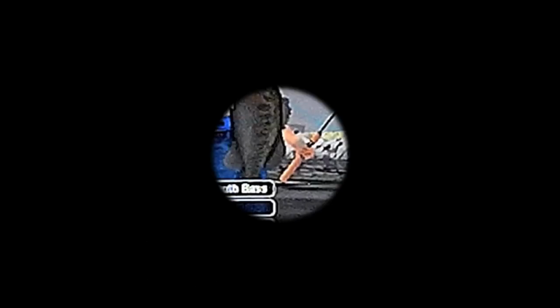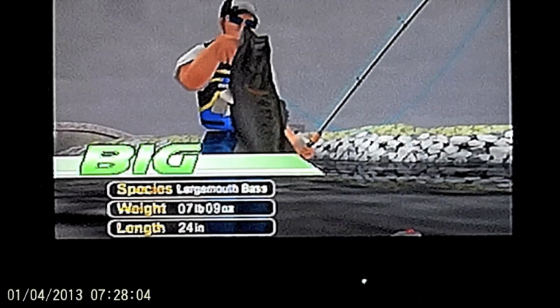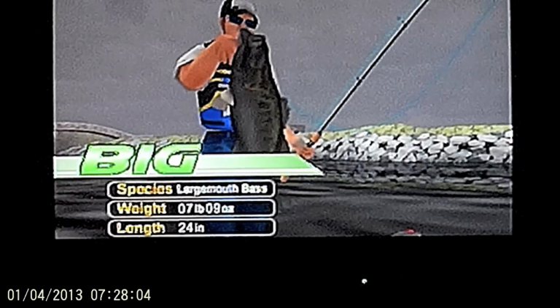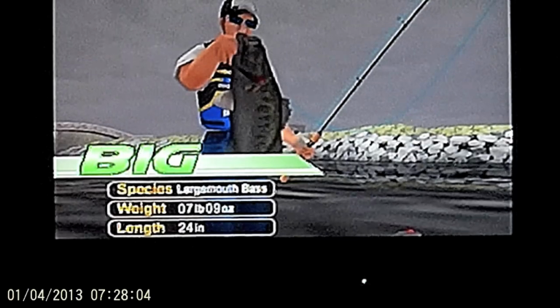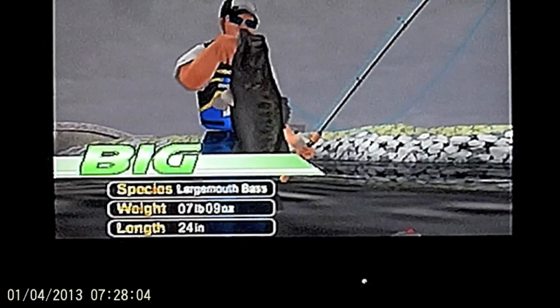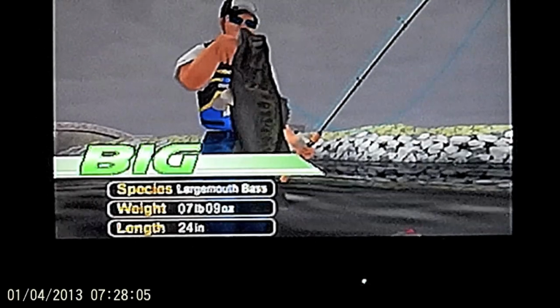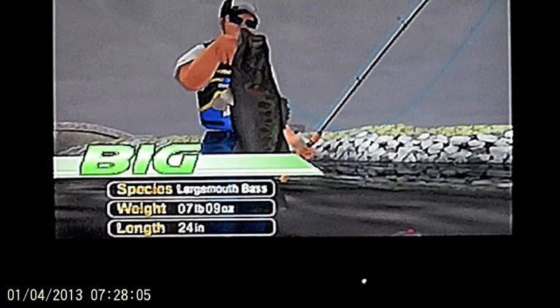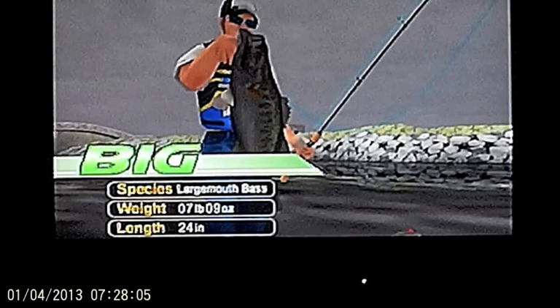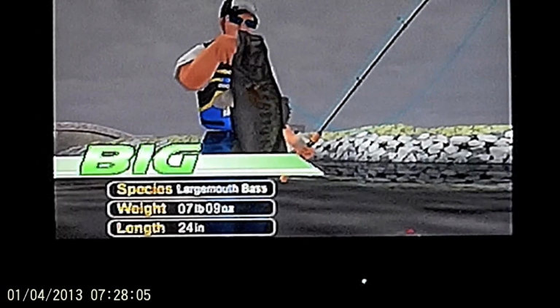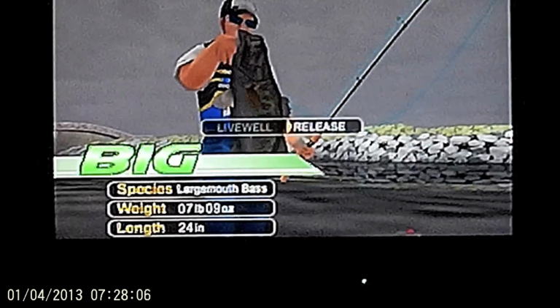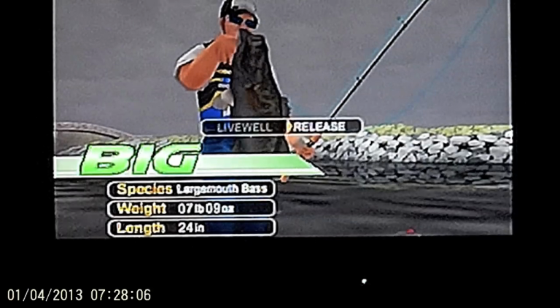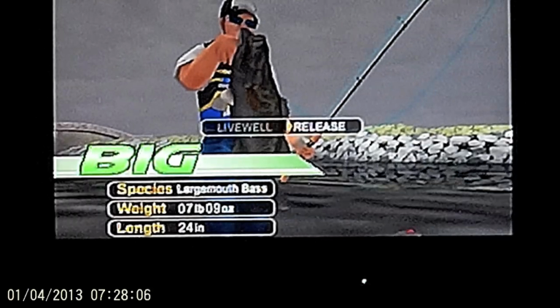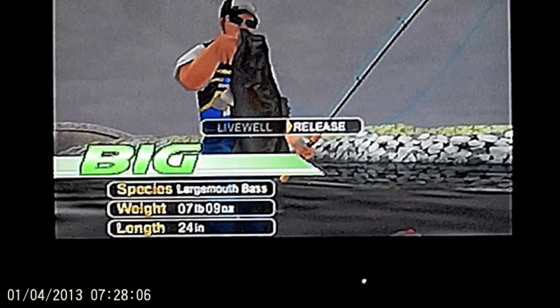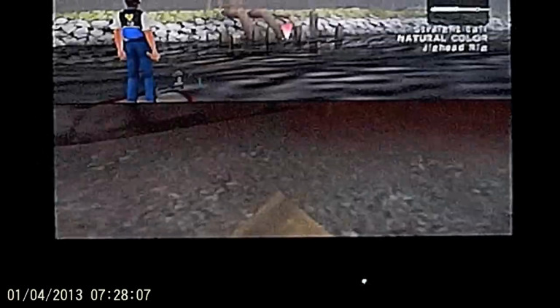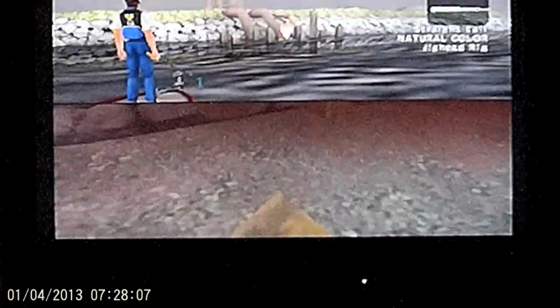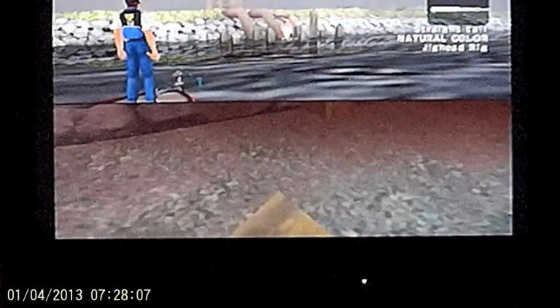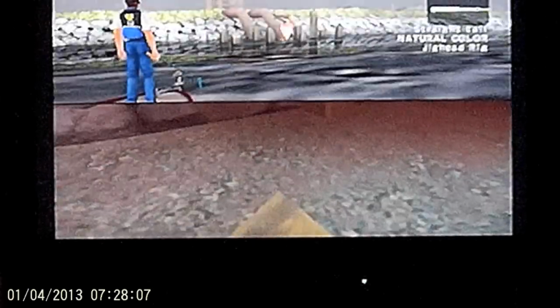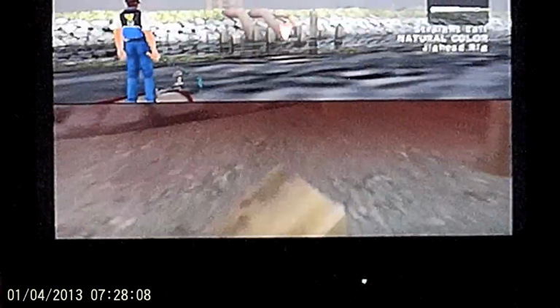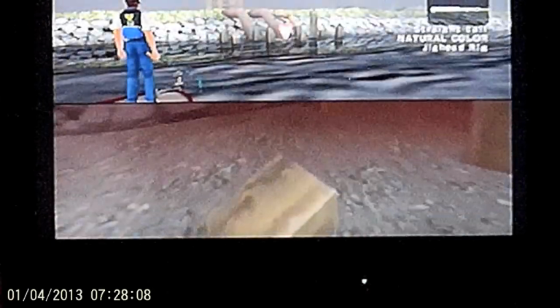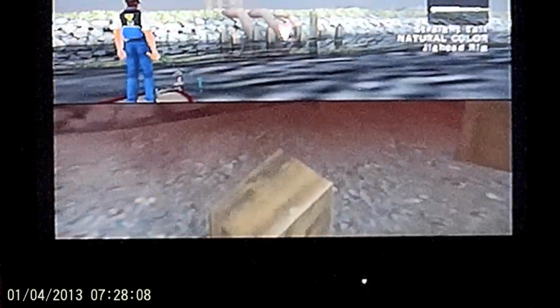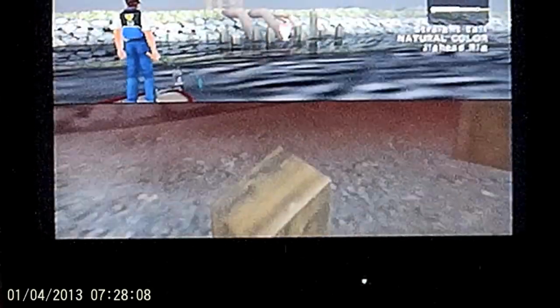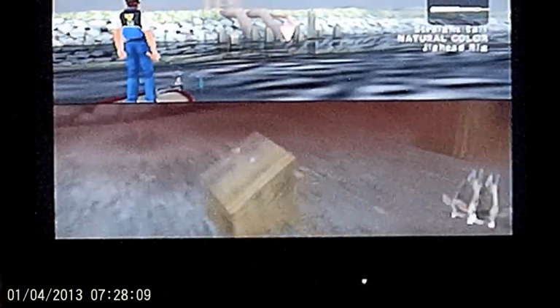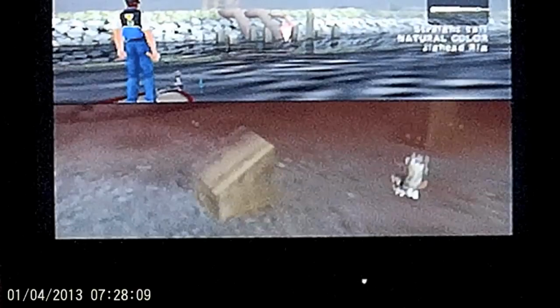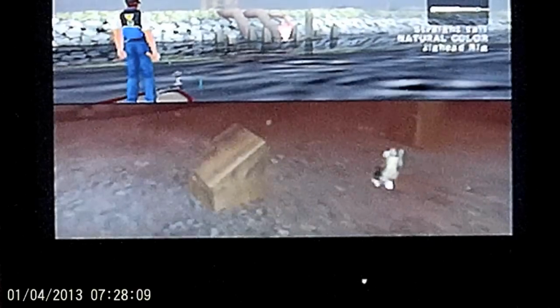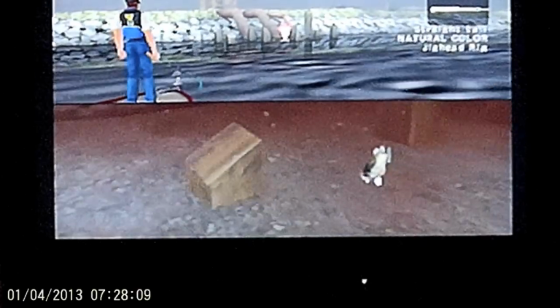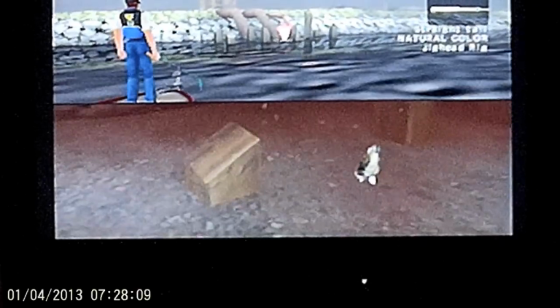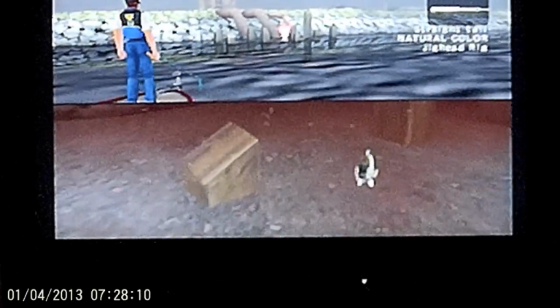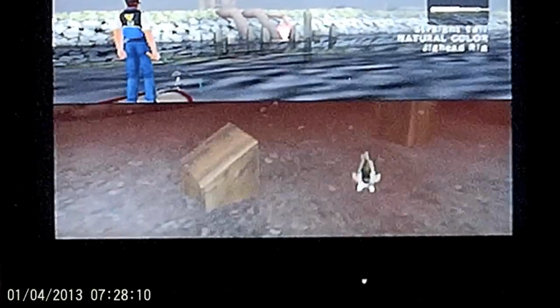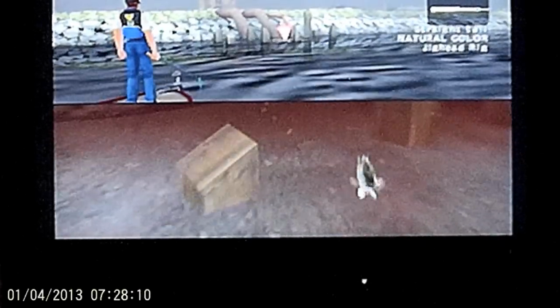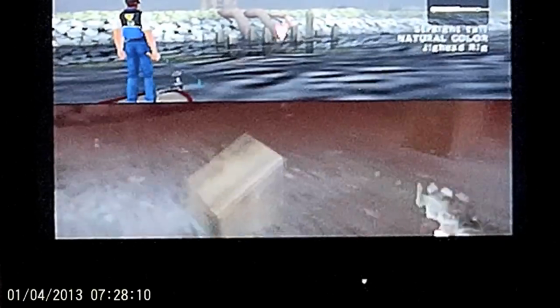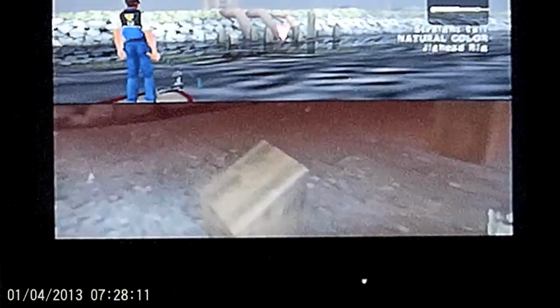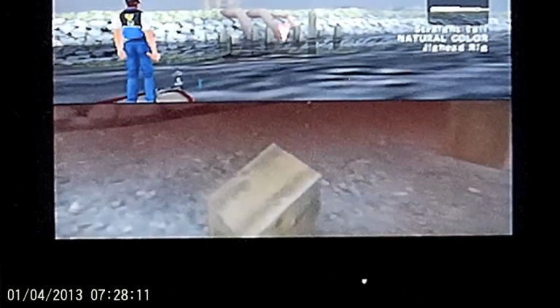Look at that one! No, that wasn't the huge one. So where's the huge one? She is the huge one, alright.